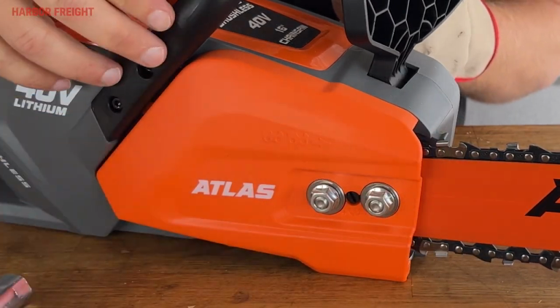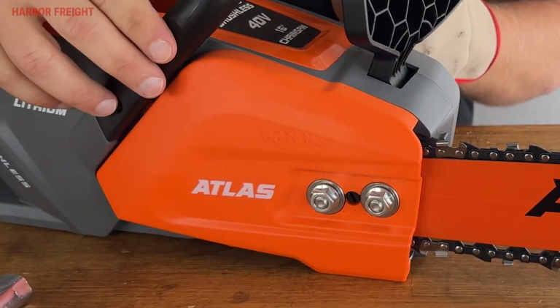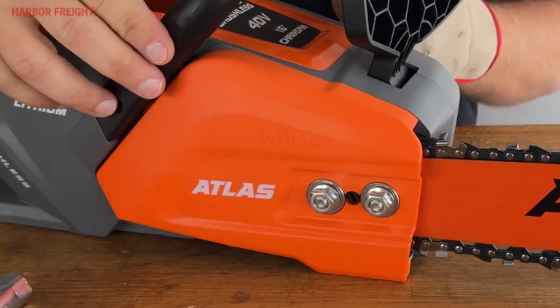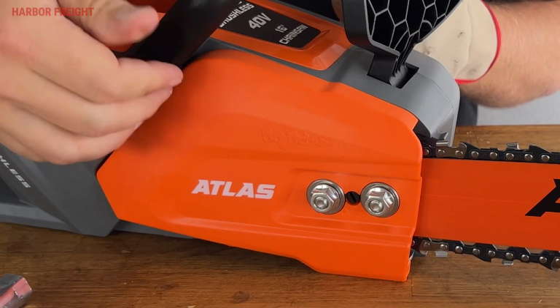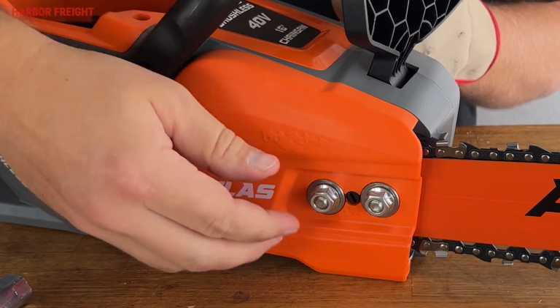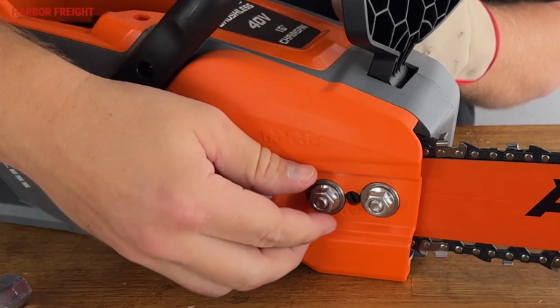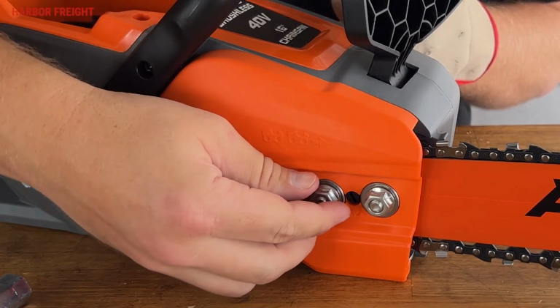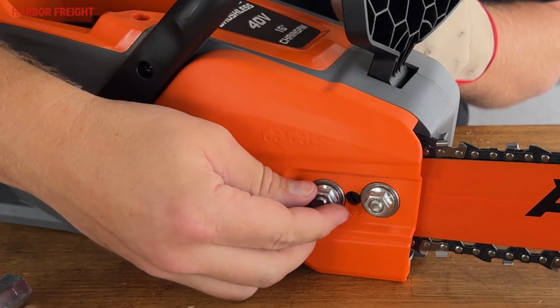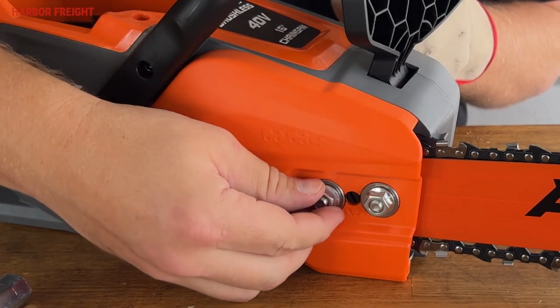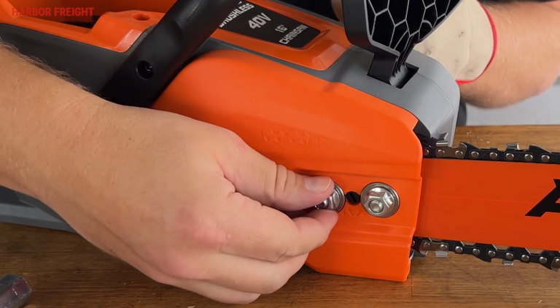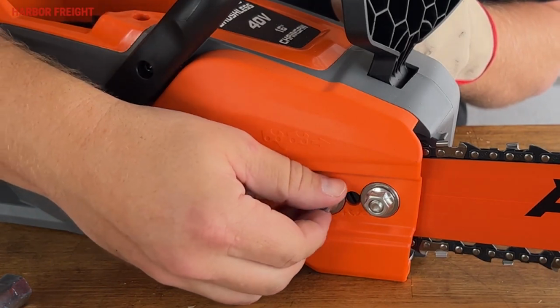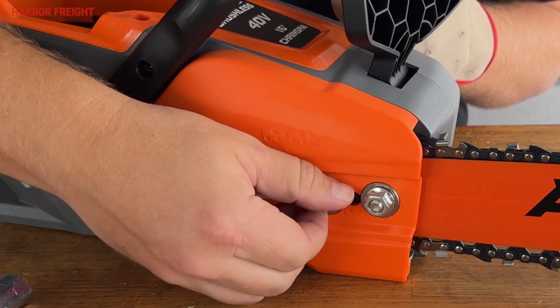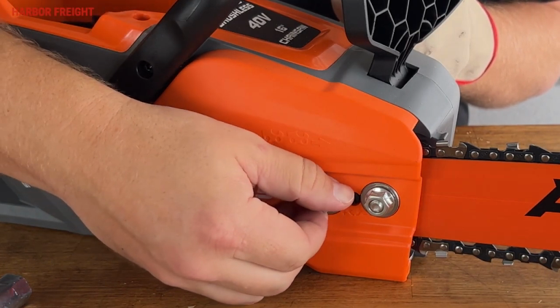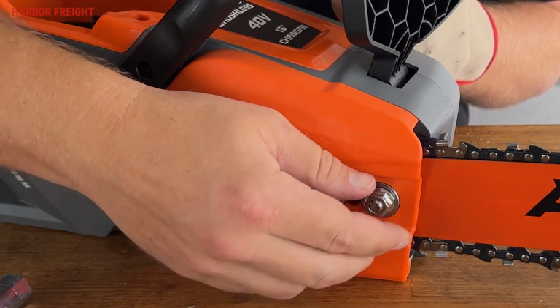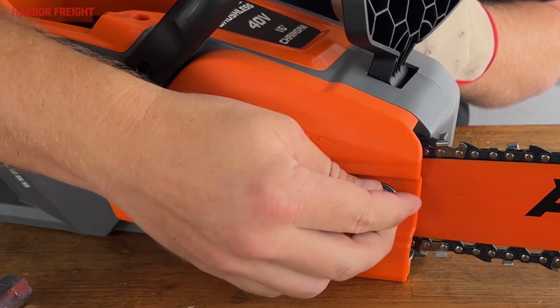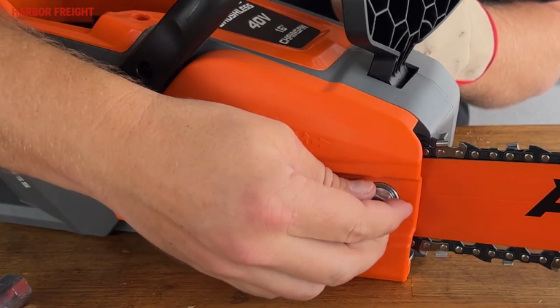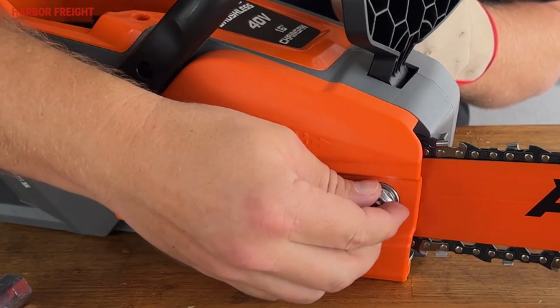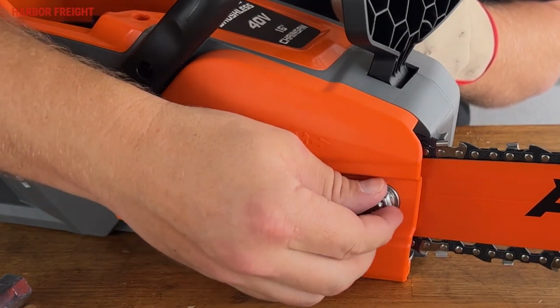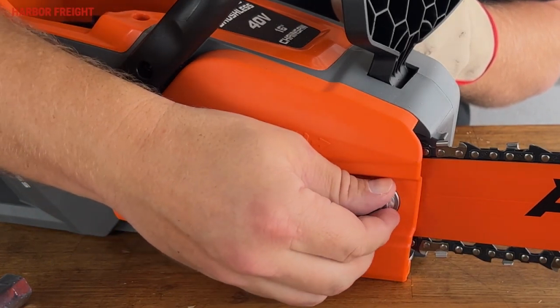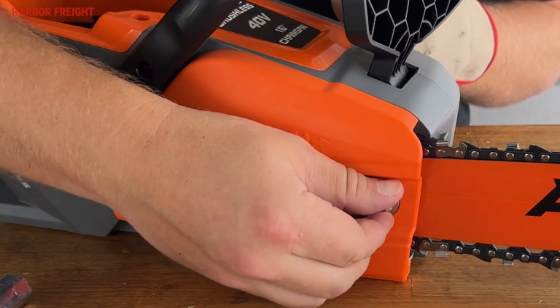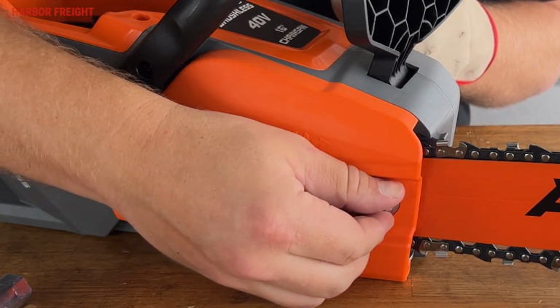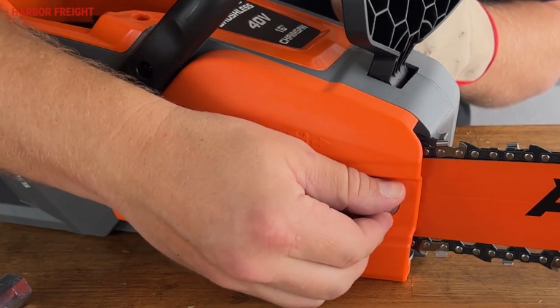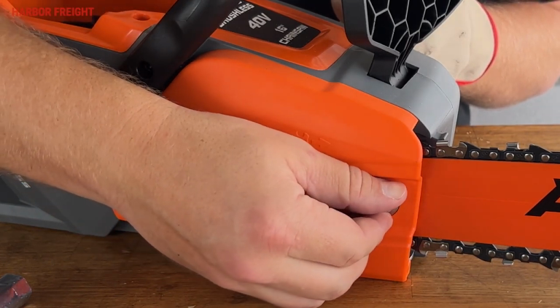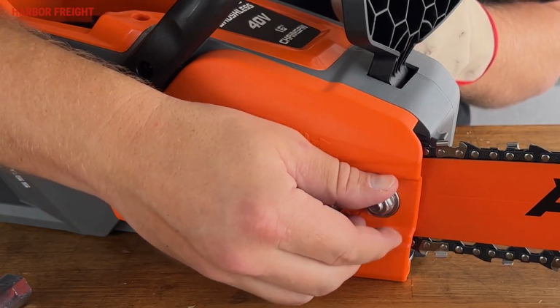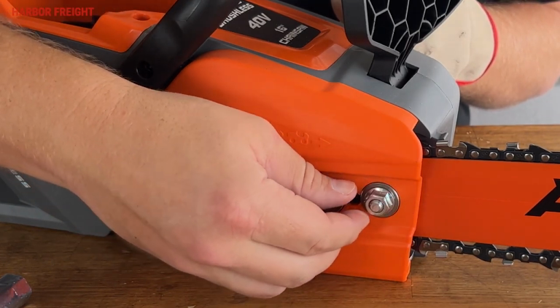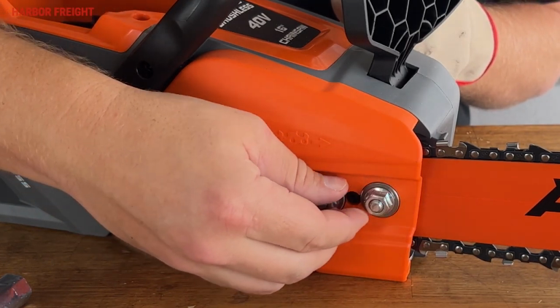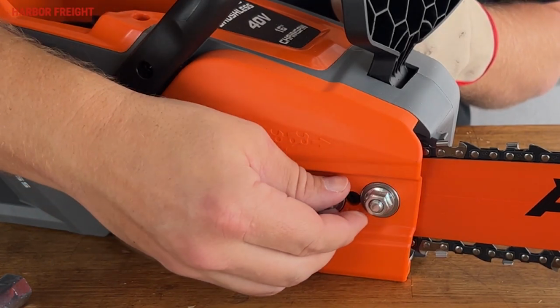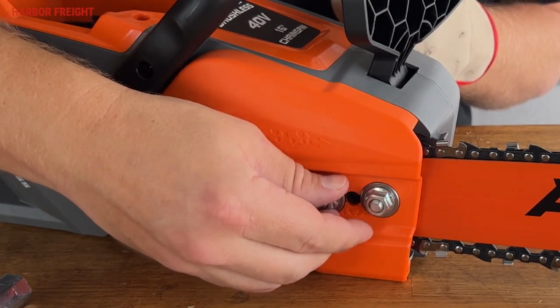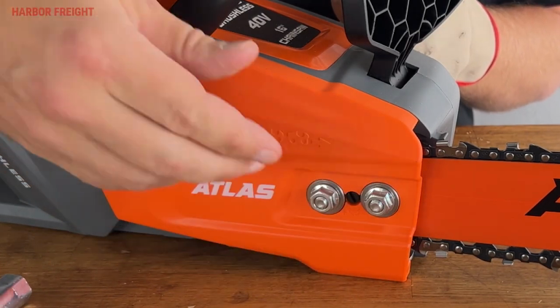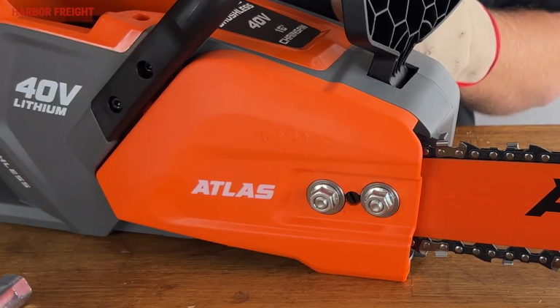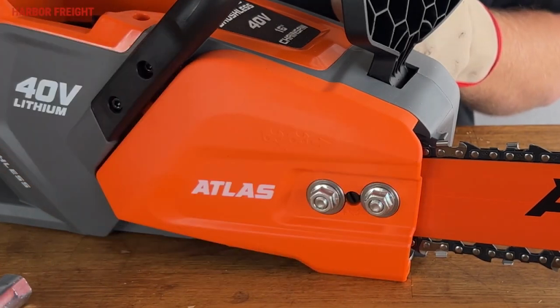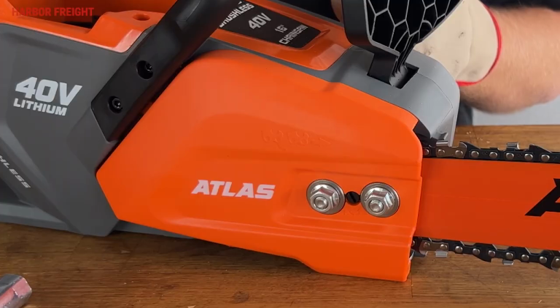Next, re-tighten the nuts until they are just barely snug. We only want them tight enough to prevent the bar from swaying side to side while we tension the chain.